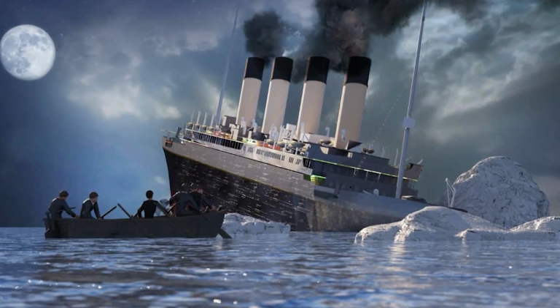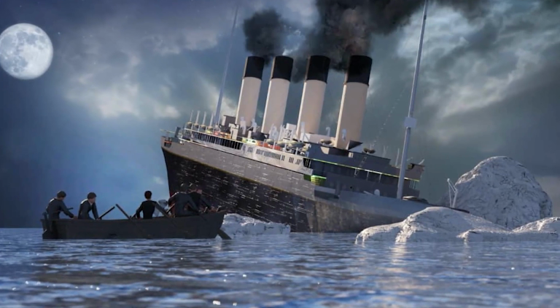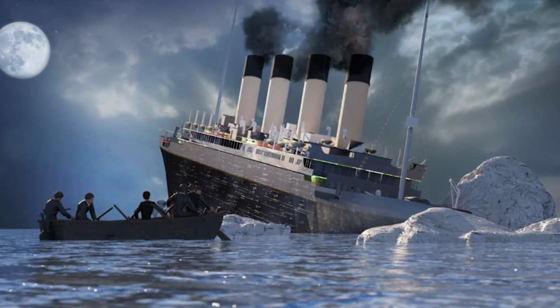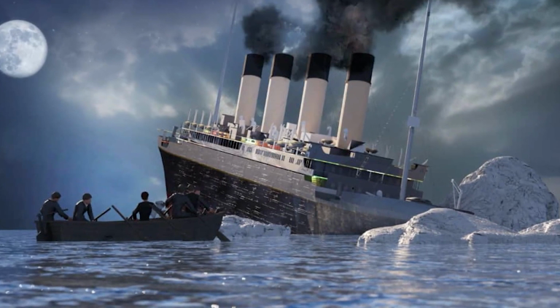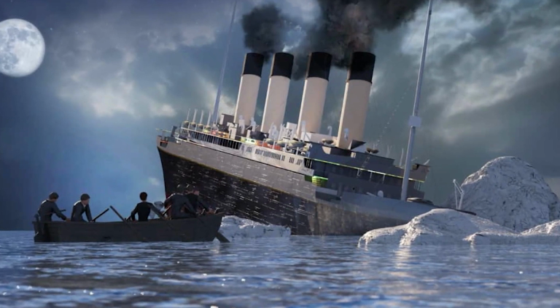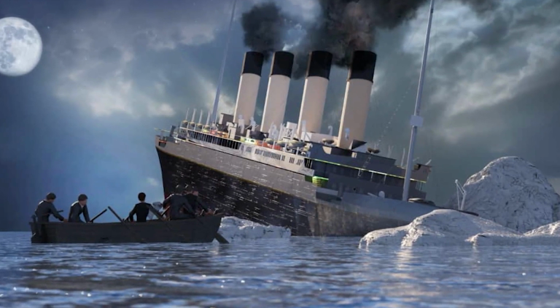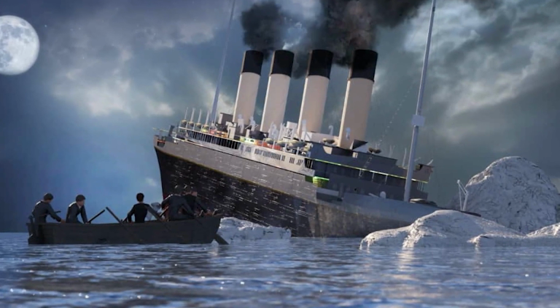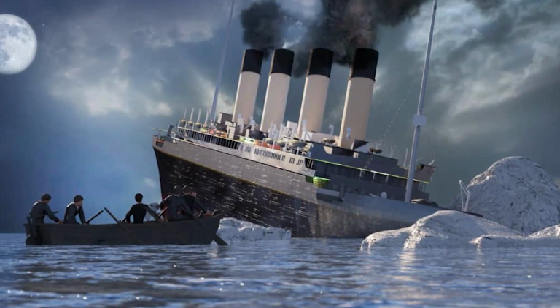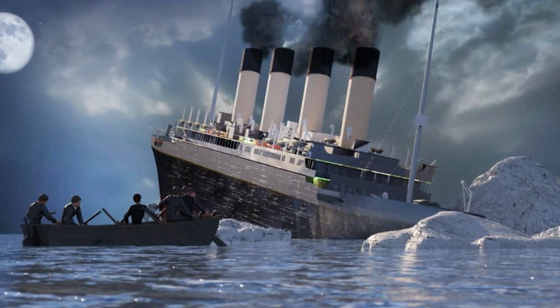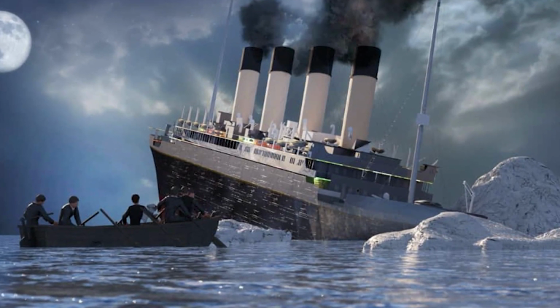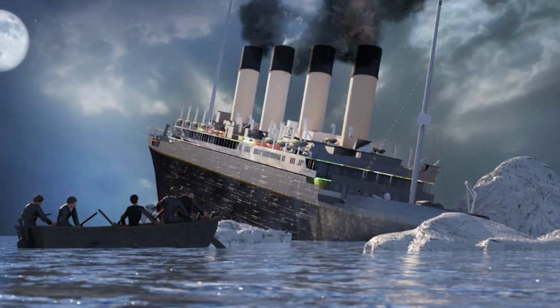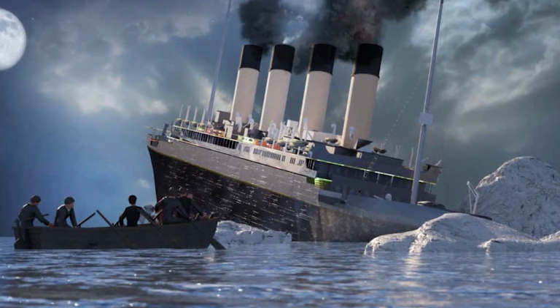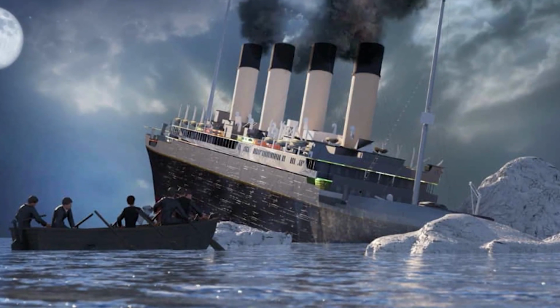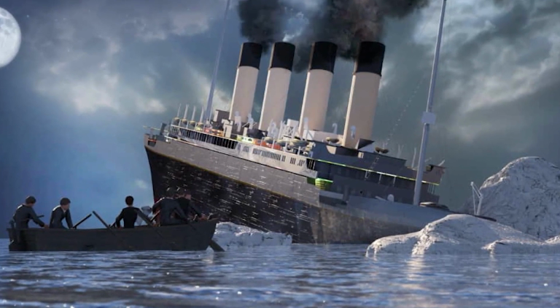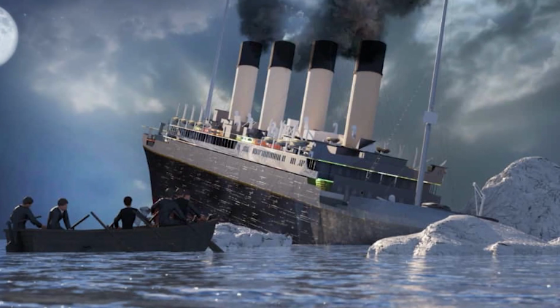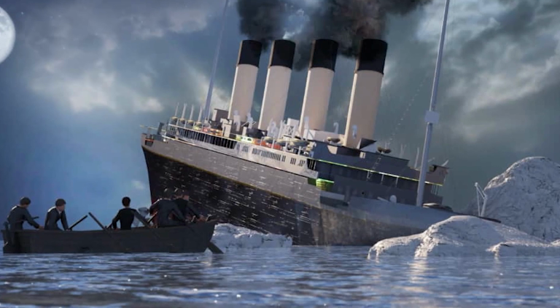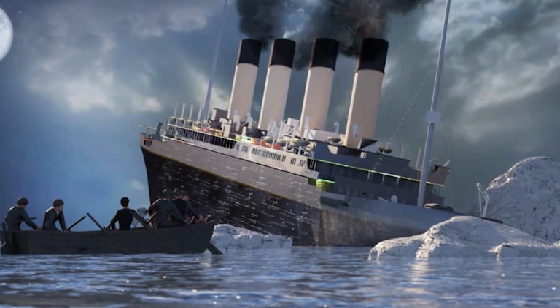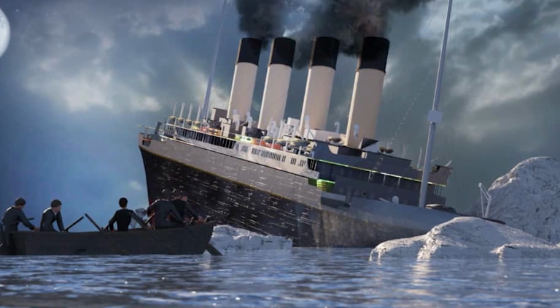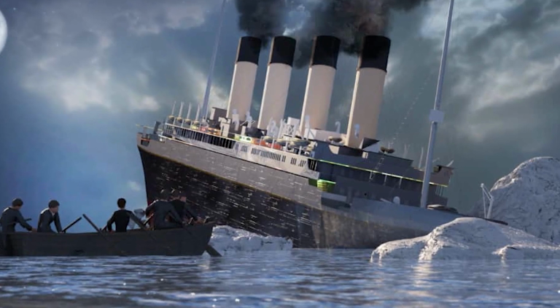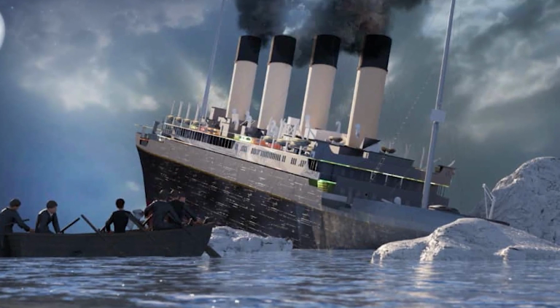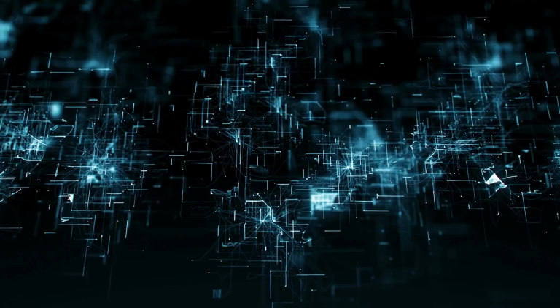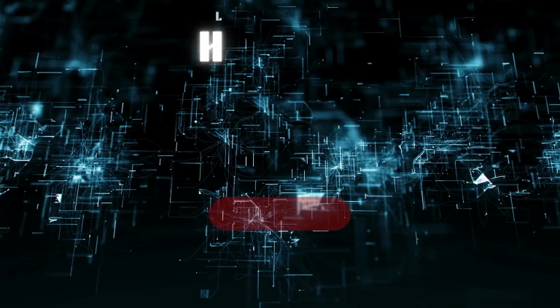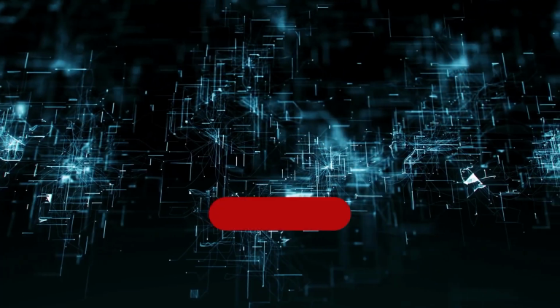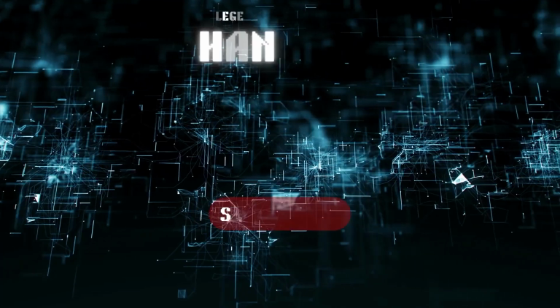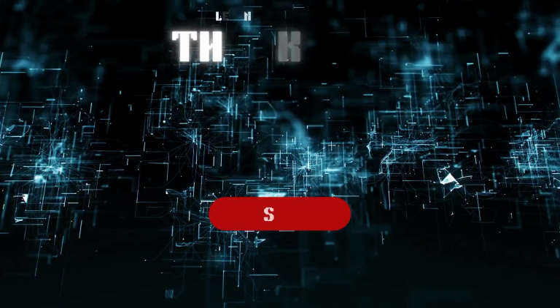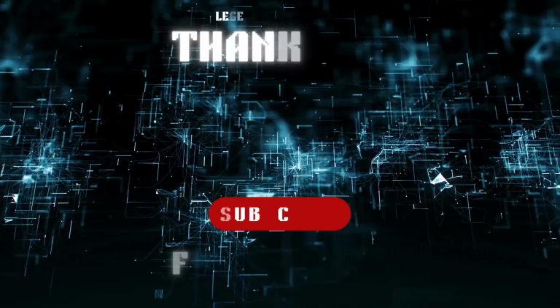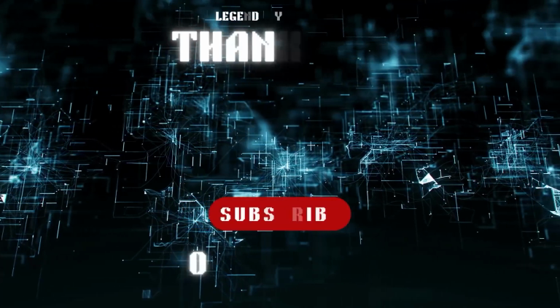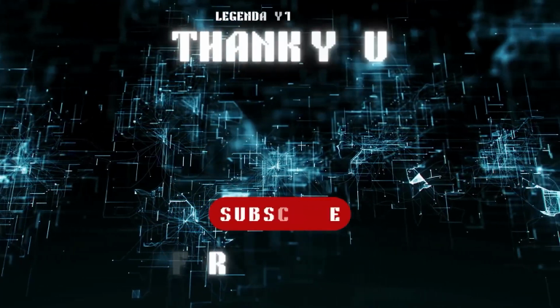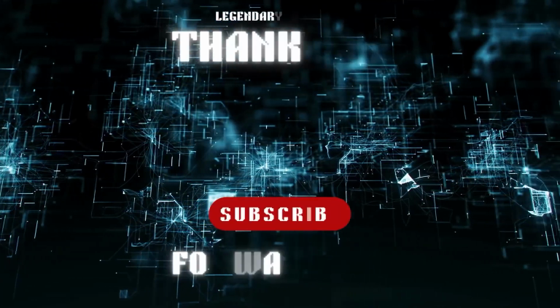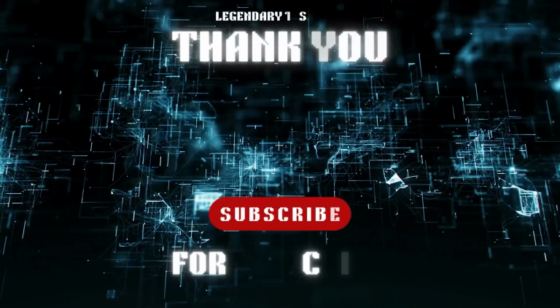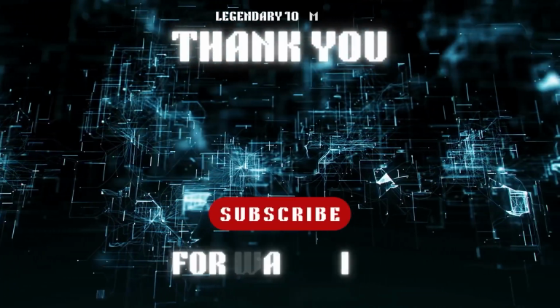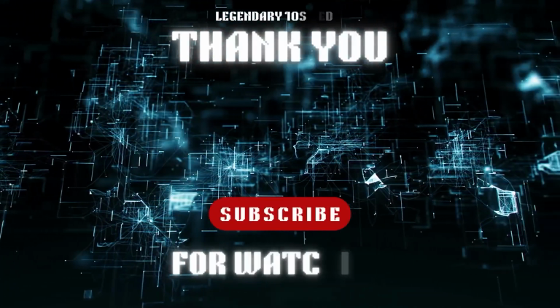After learning all of this, would you still go on the Titanic if it was around today? Let us know in the comments below!